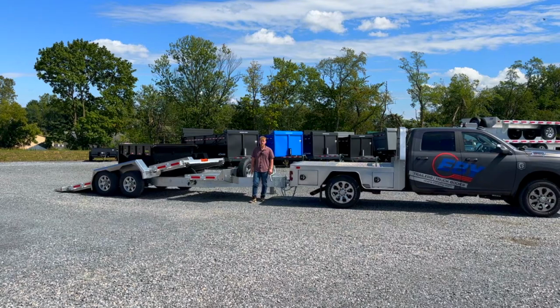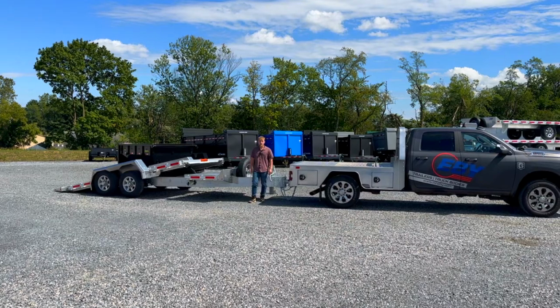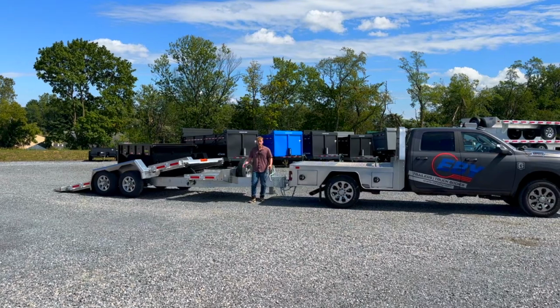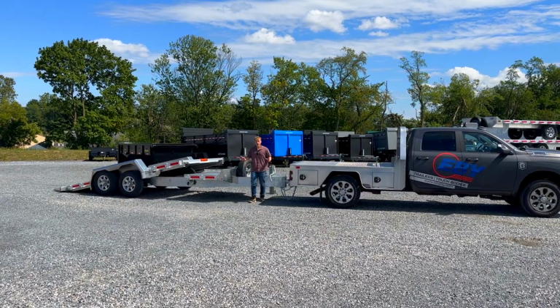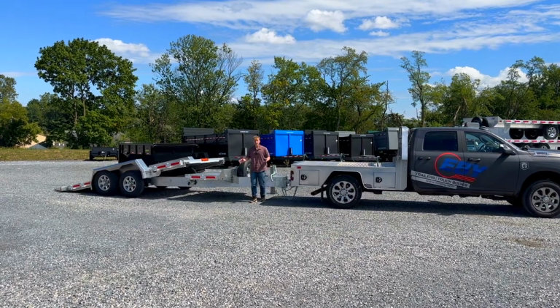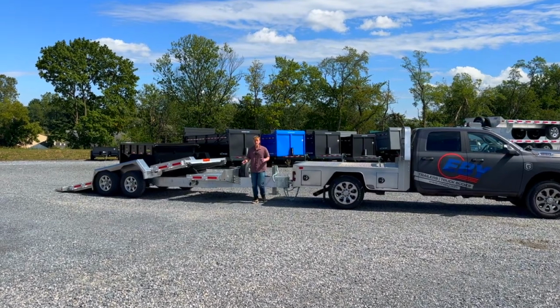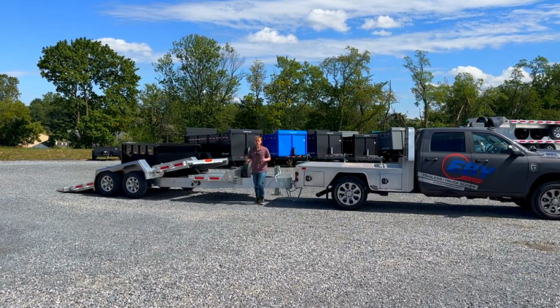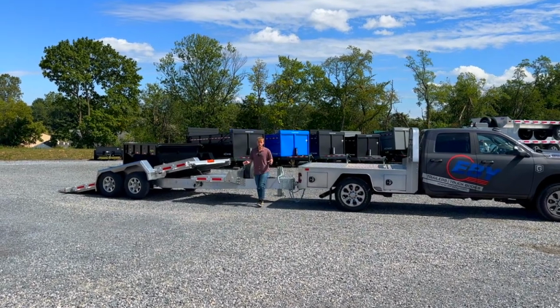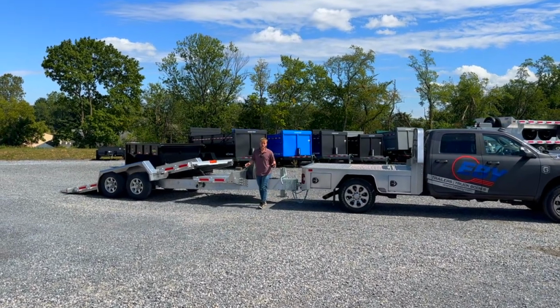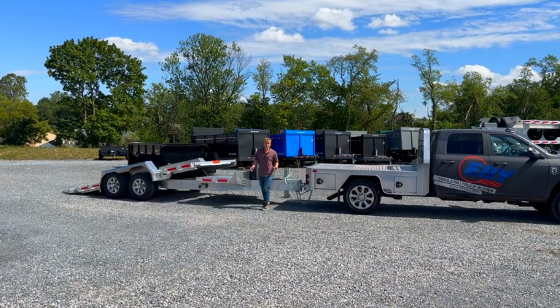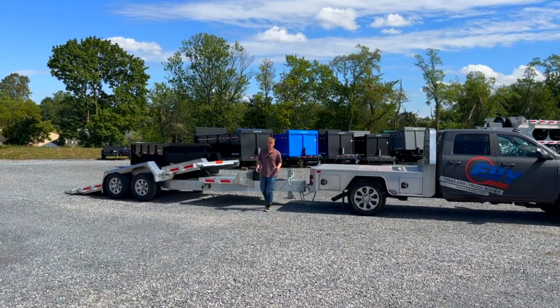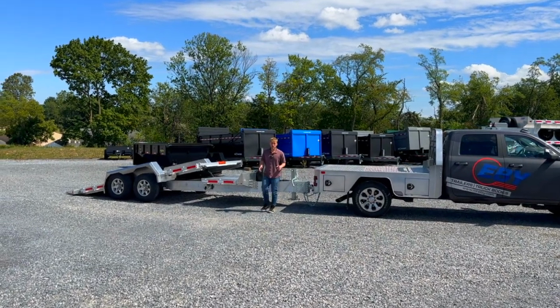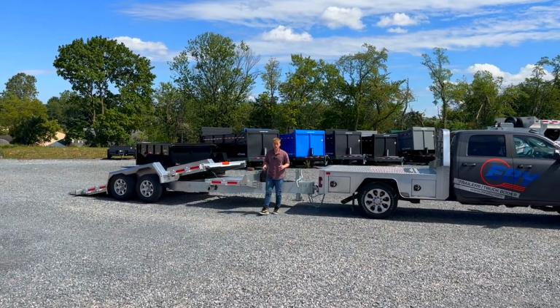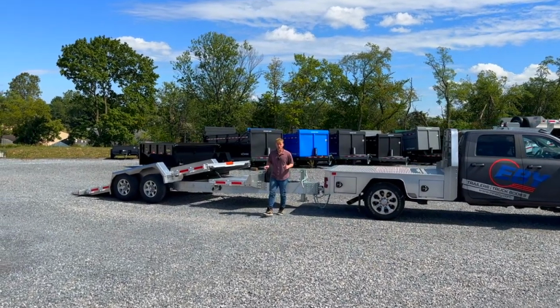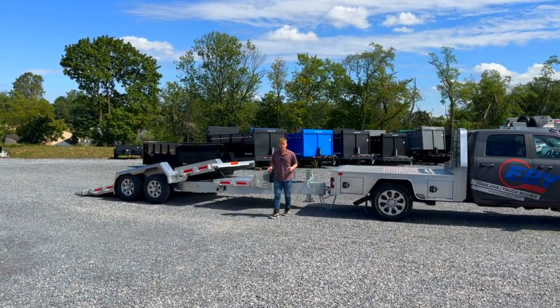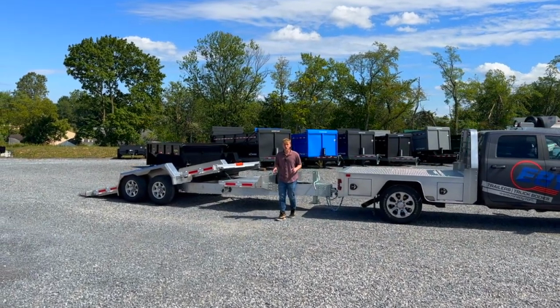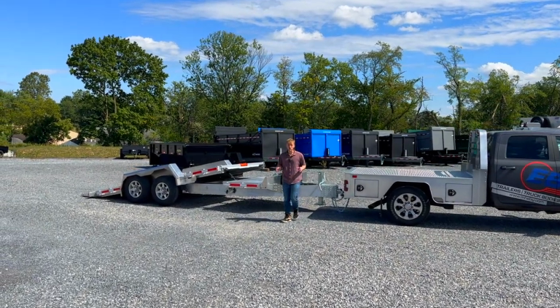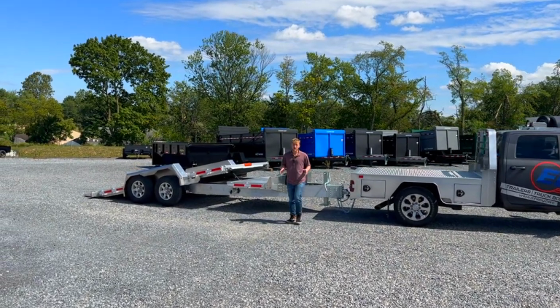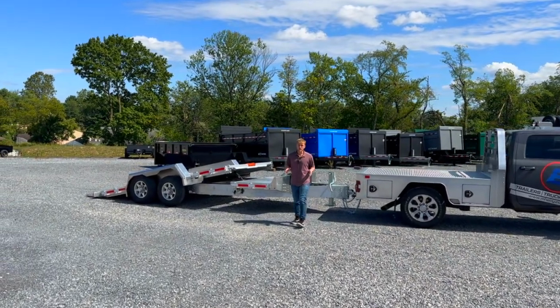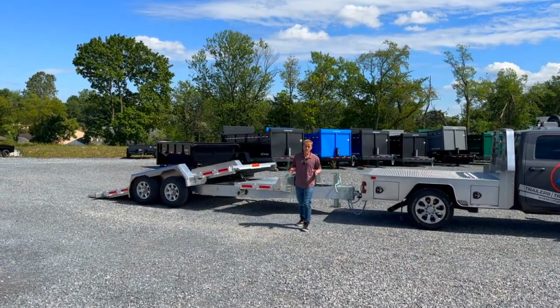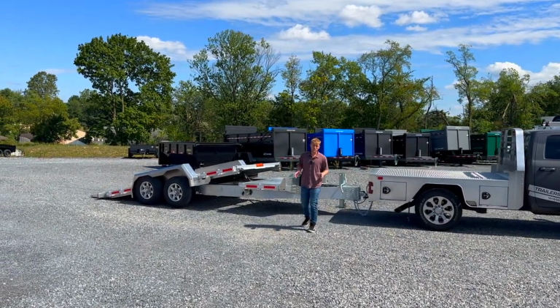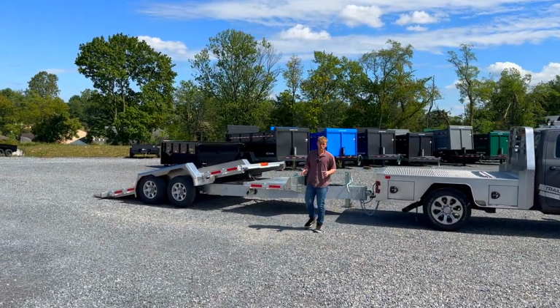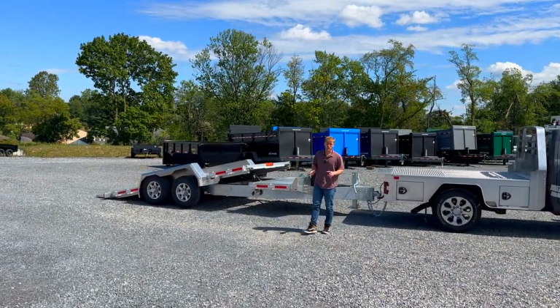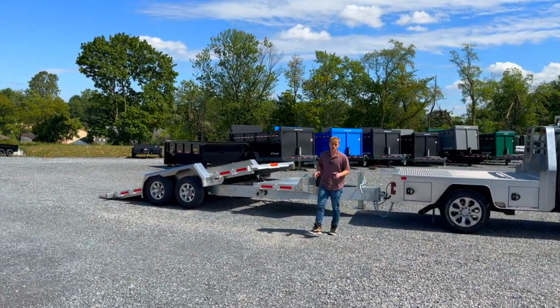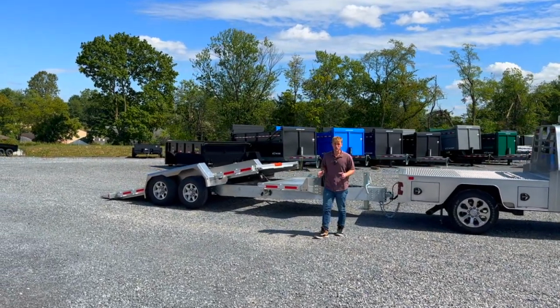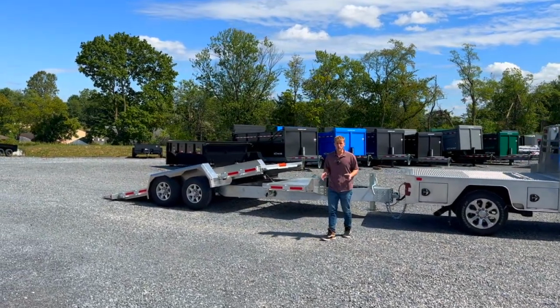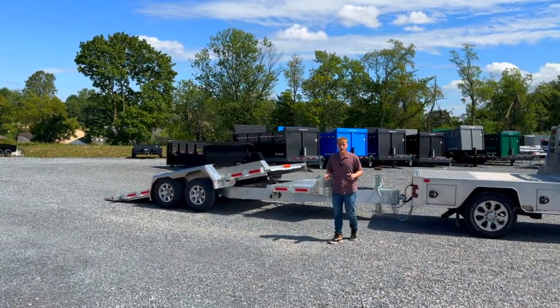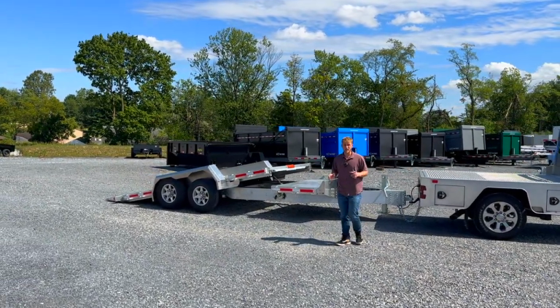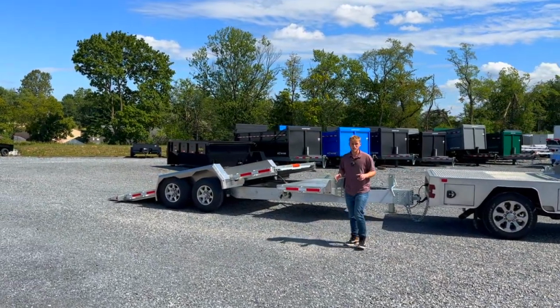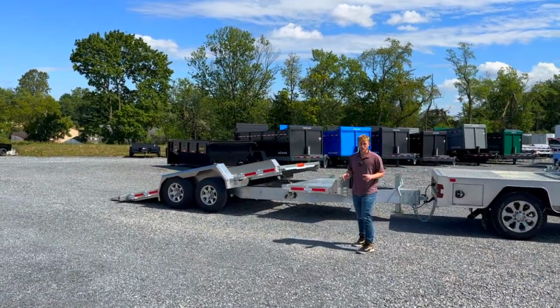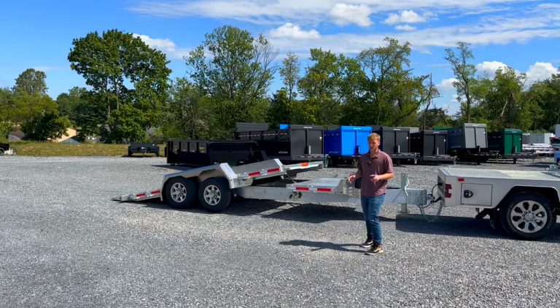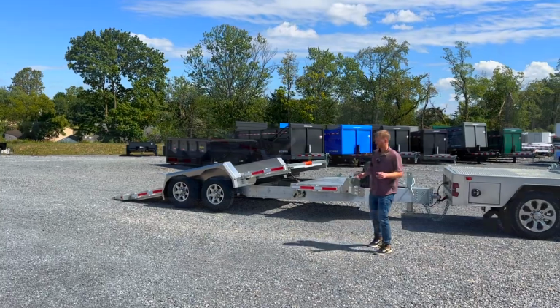Hey guys, today we wanted to show you the all-new gravity tilt trailer built by EB Trailers.